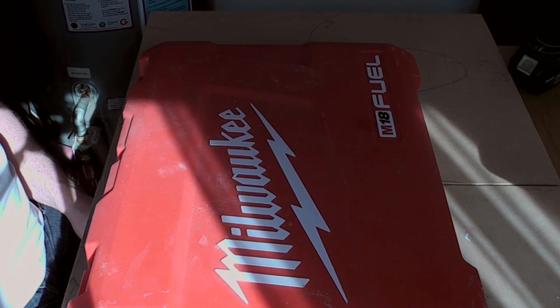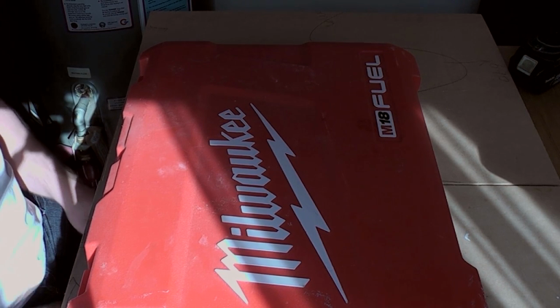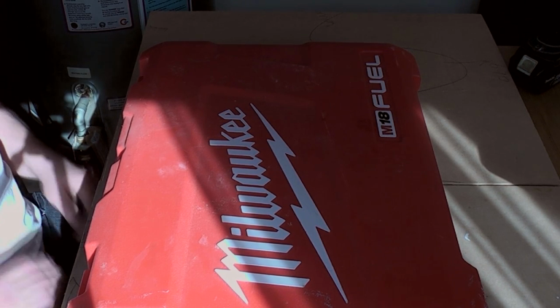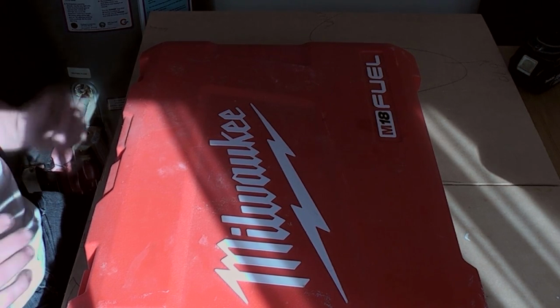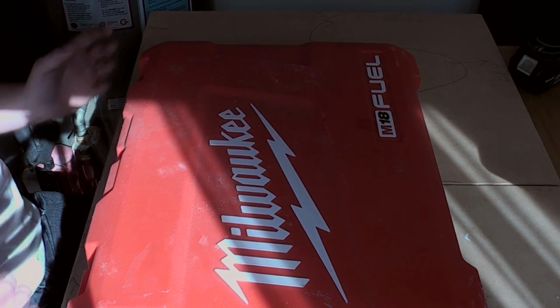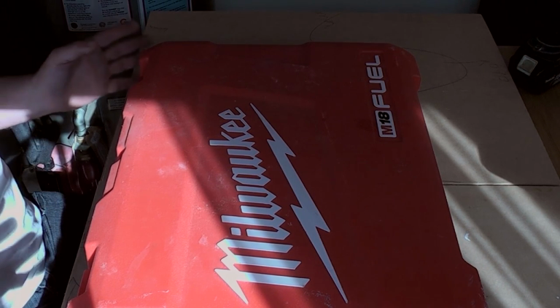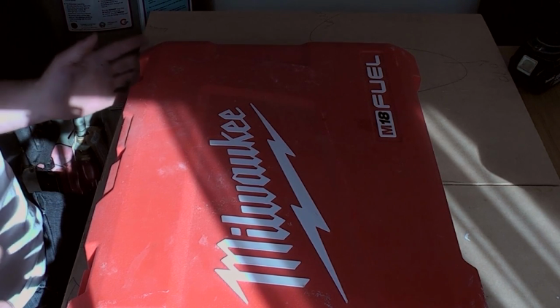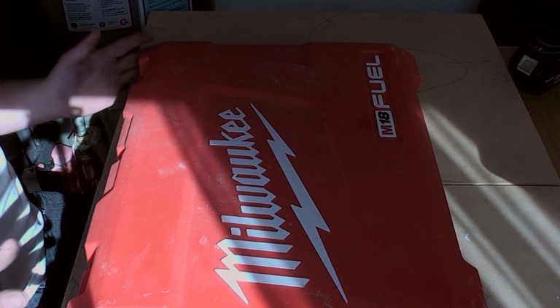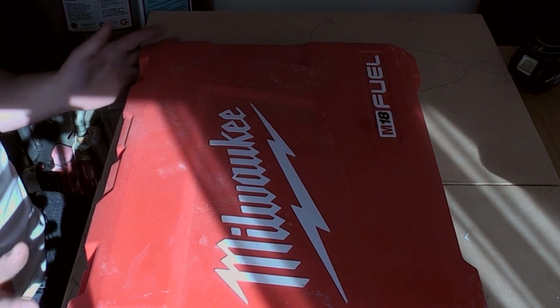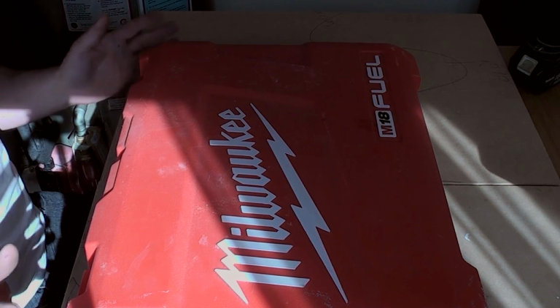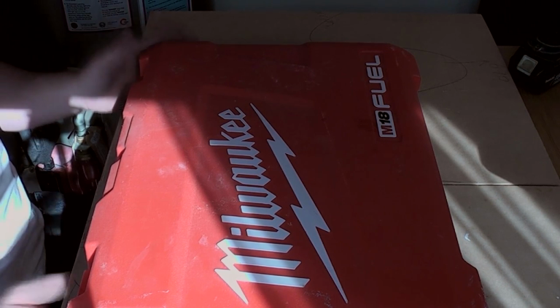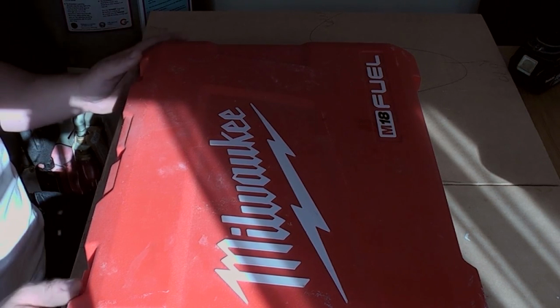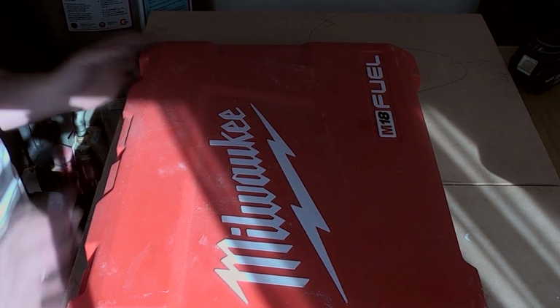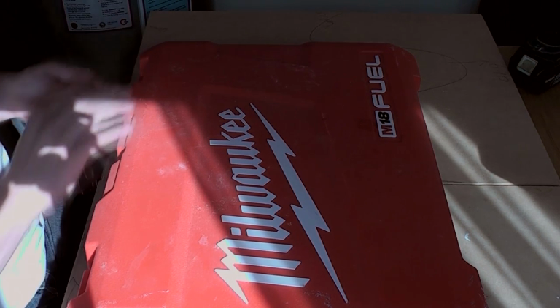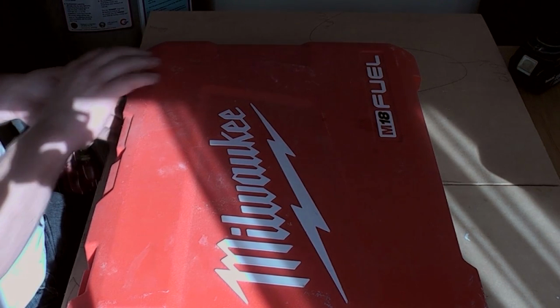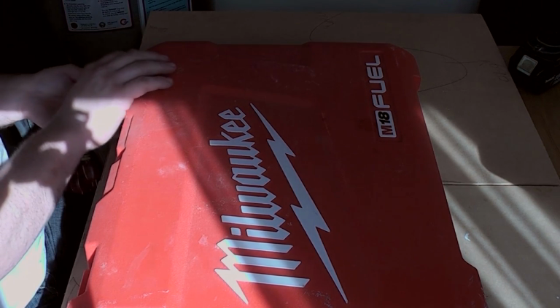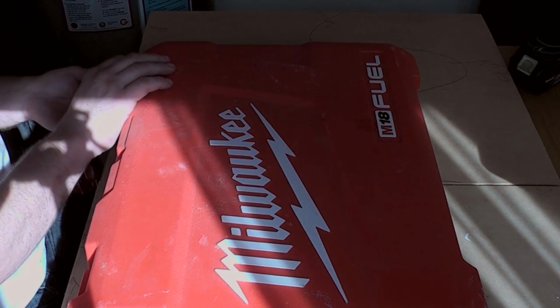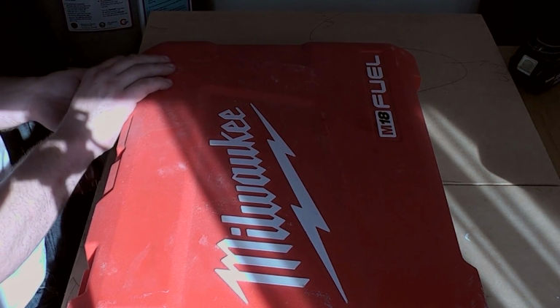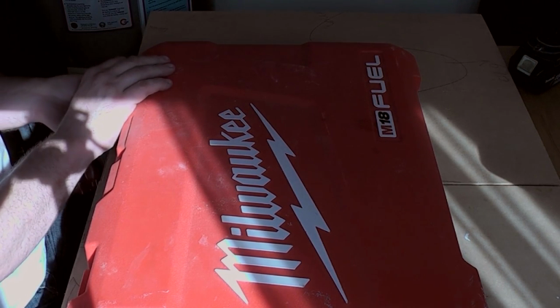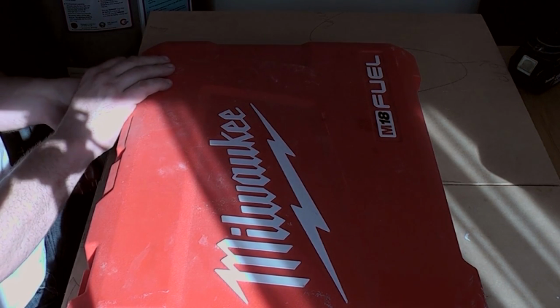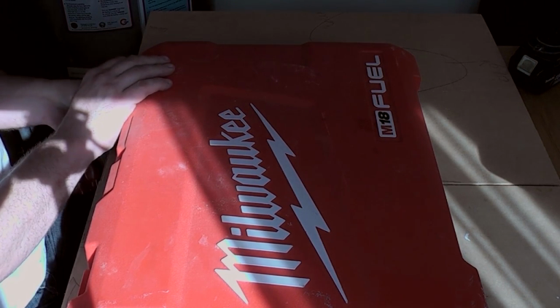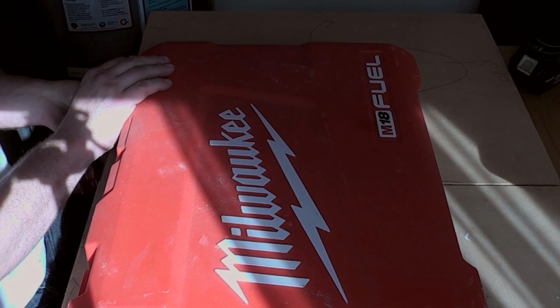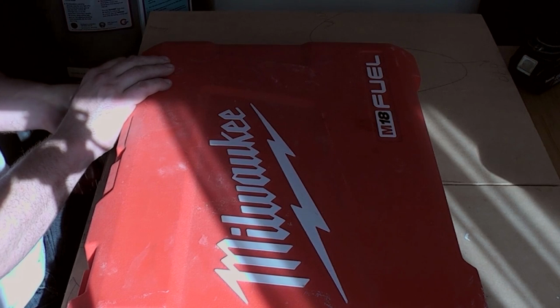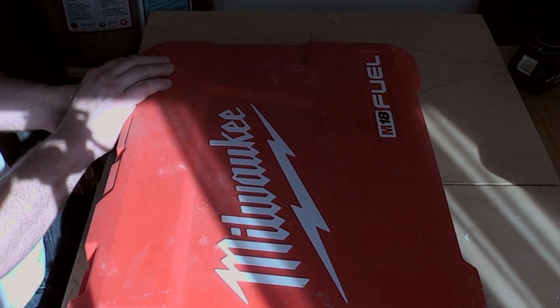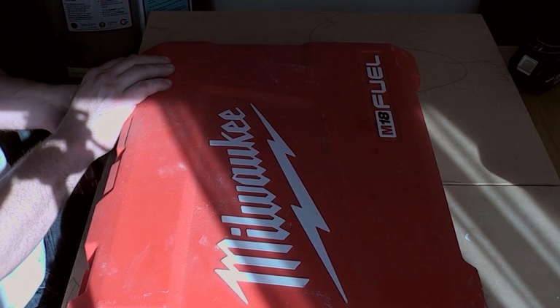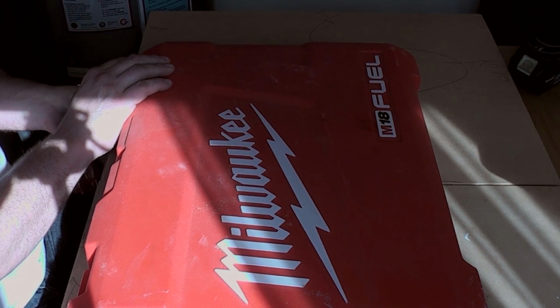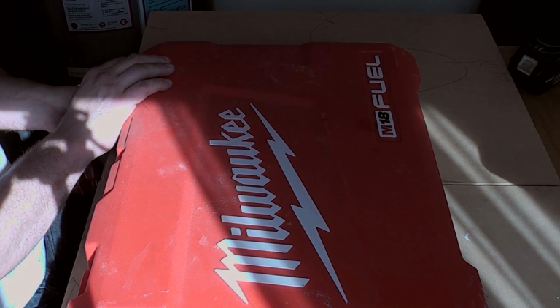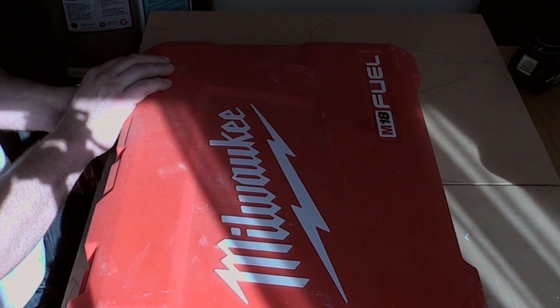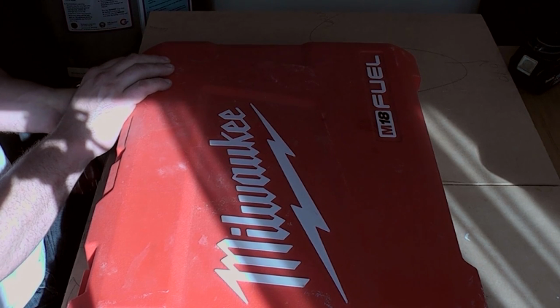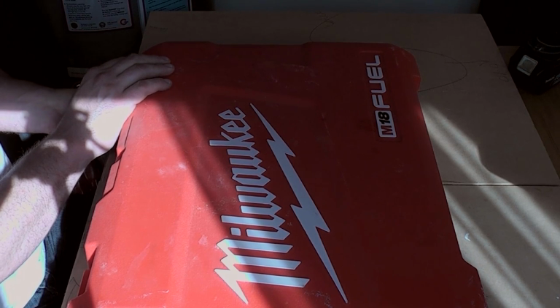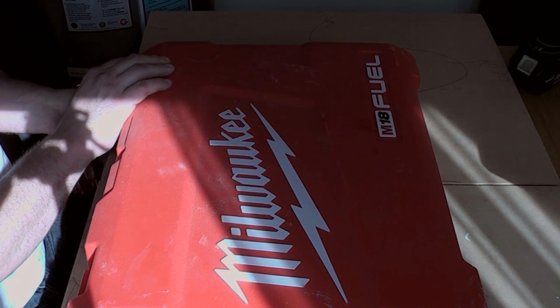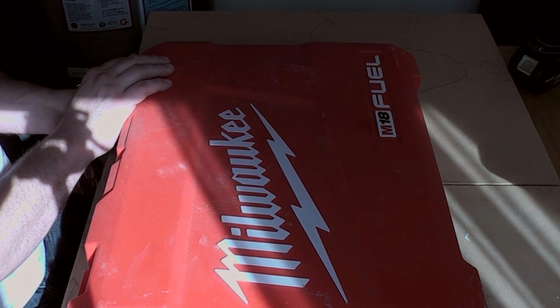Hi guys, I'm Razor. Today we're going to be taking a look at a Milwaukee twin set — an impact driver and combi drill.